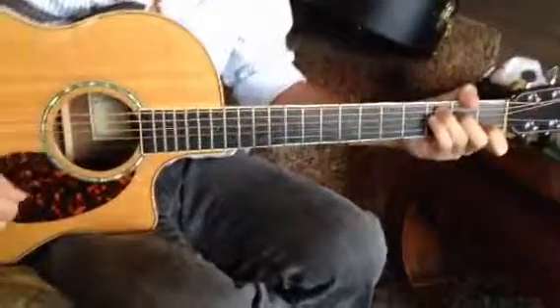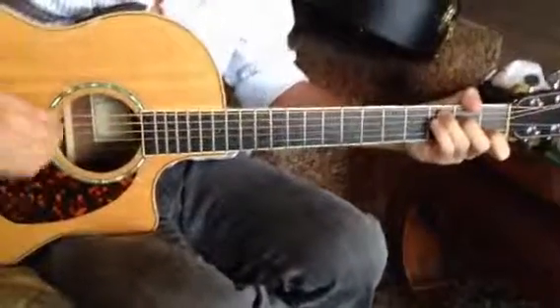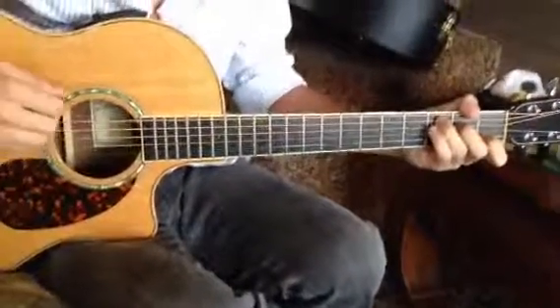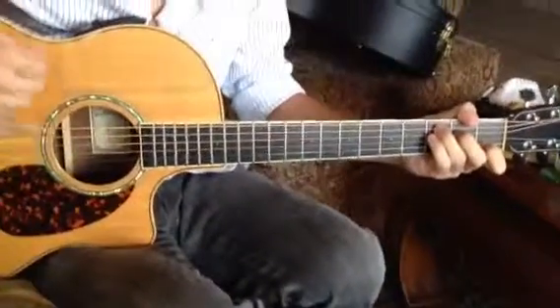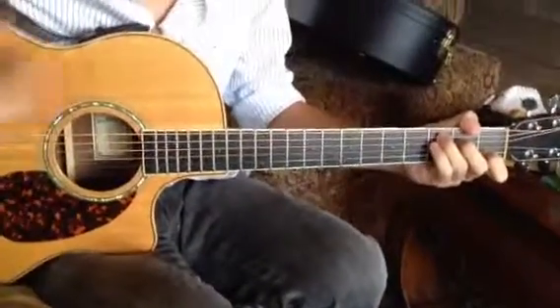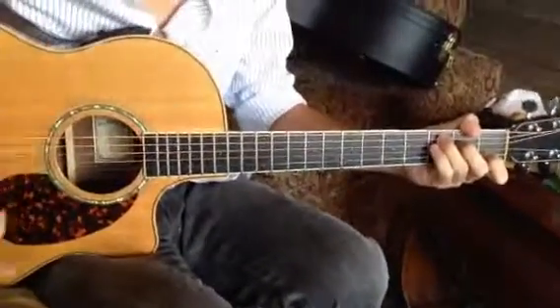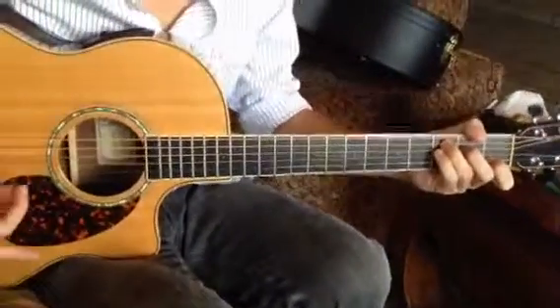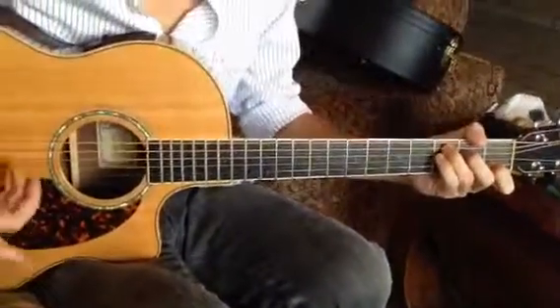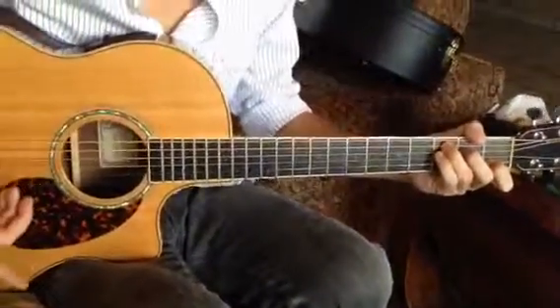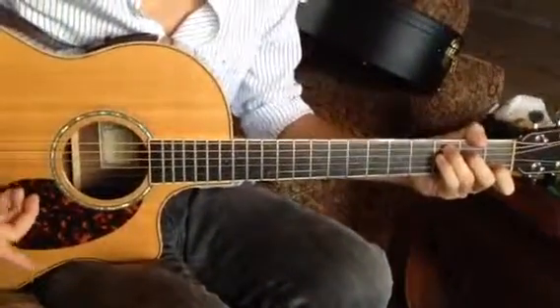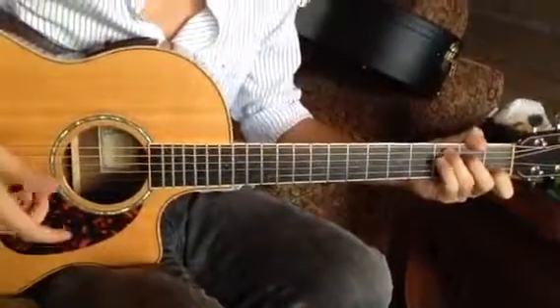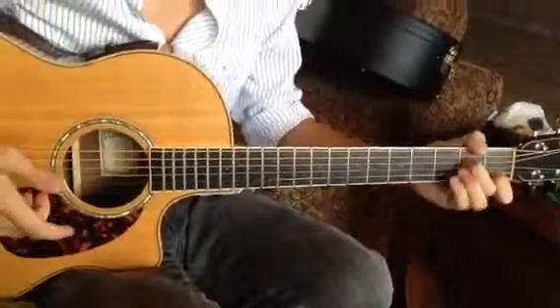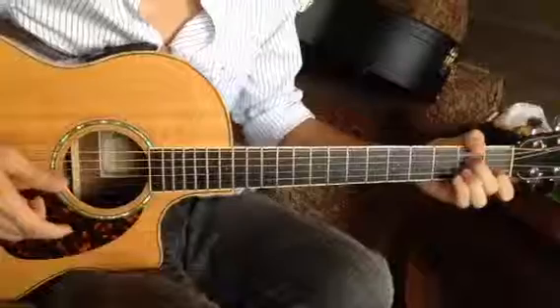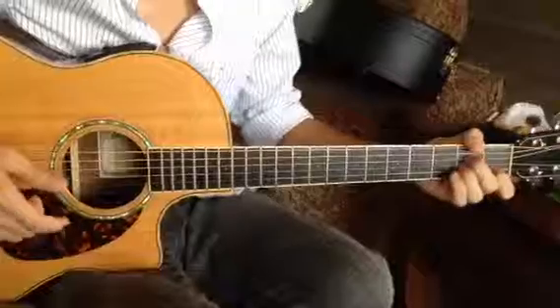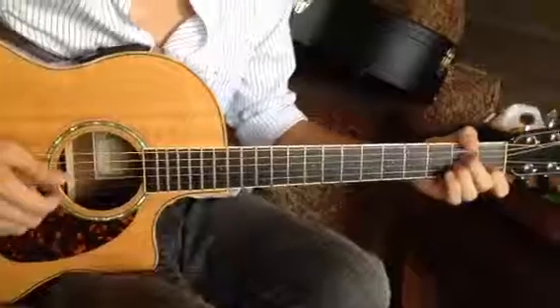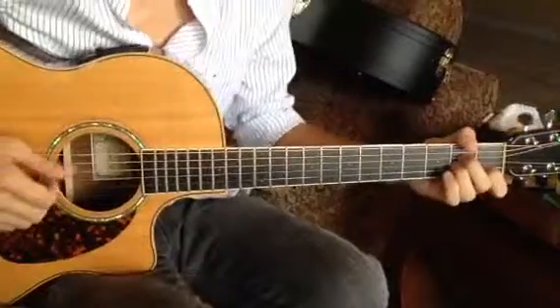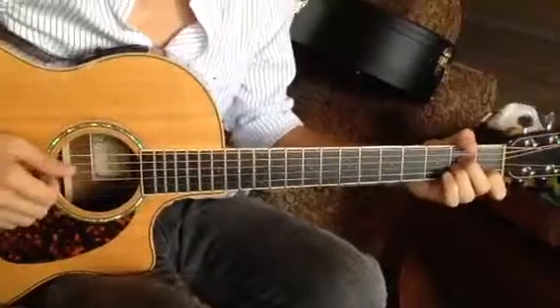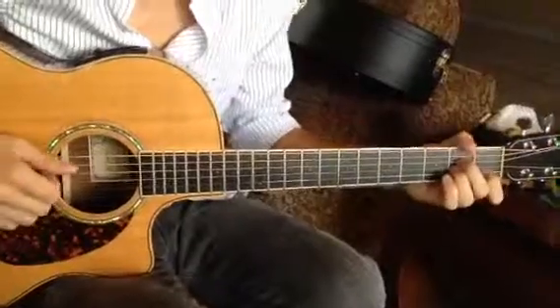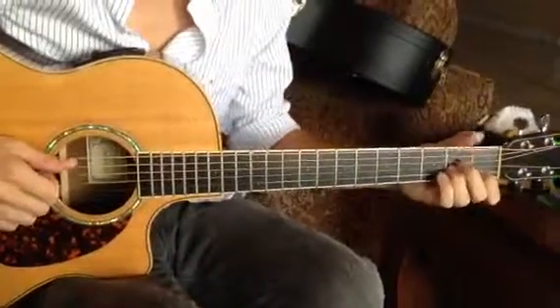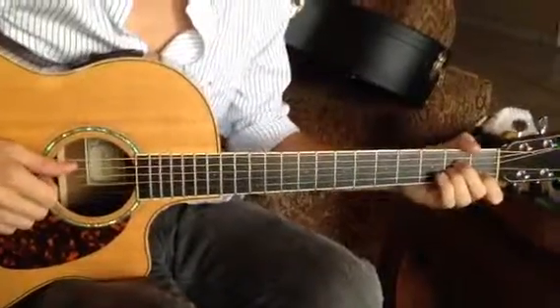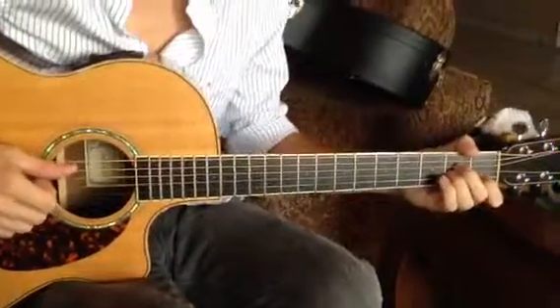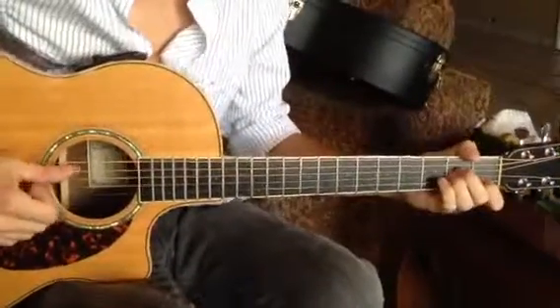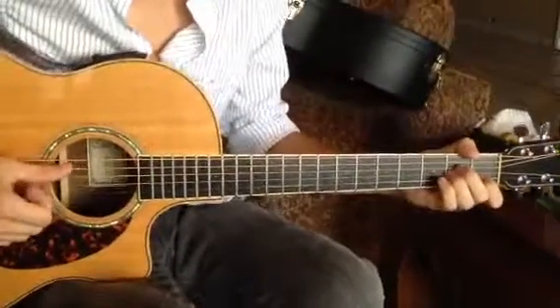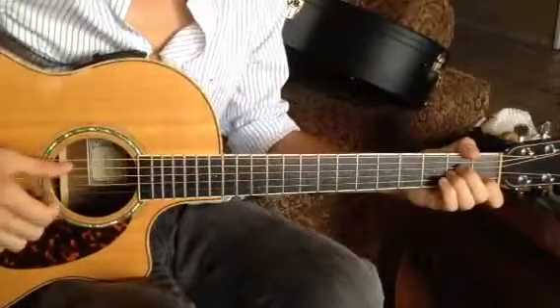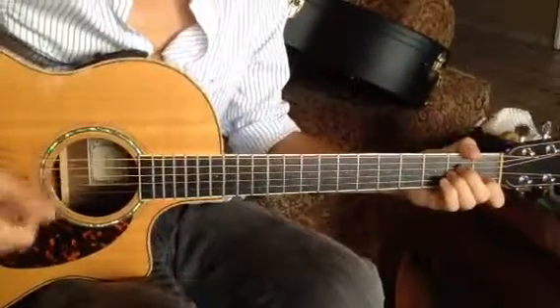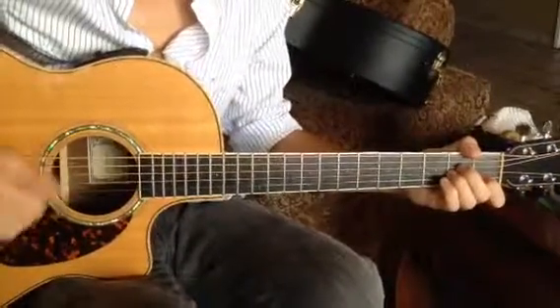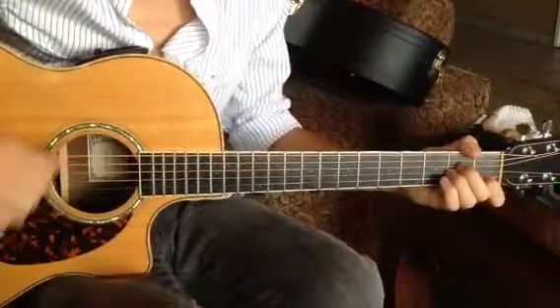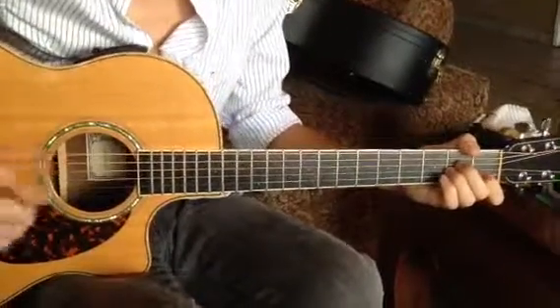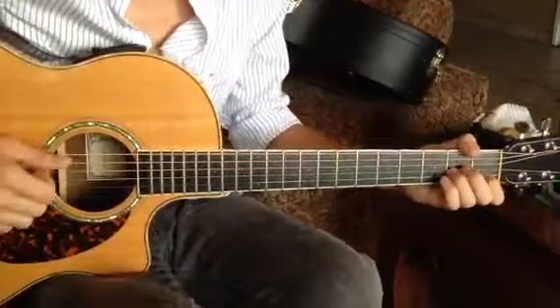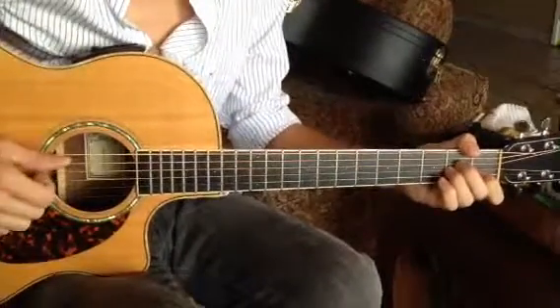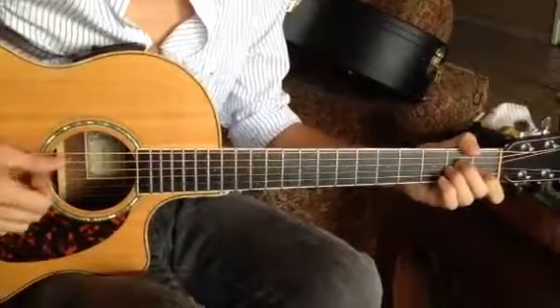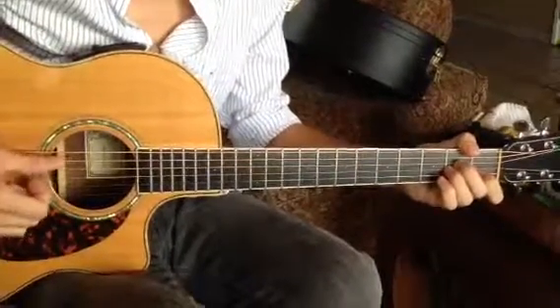Once that's comfortable, then change that to an A minor — same strings, same riff.